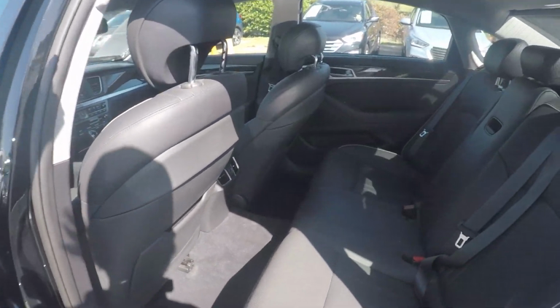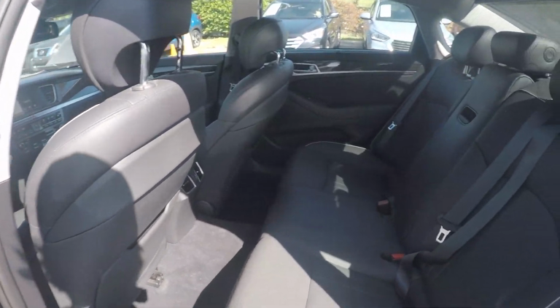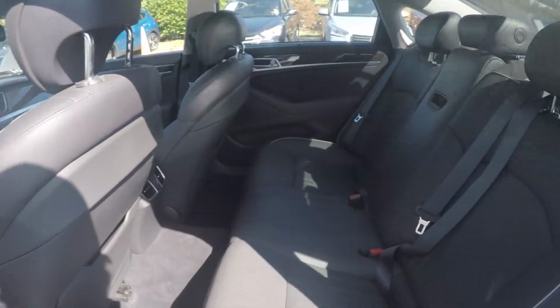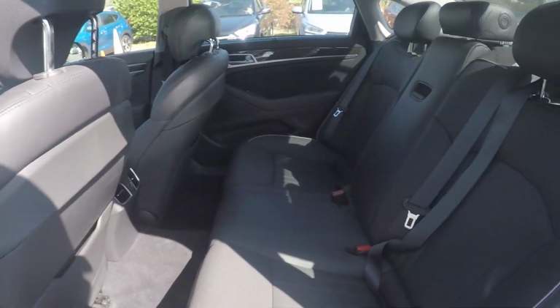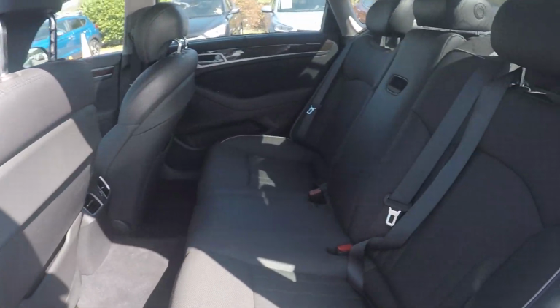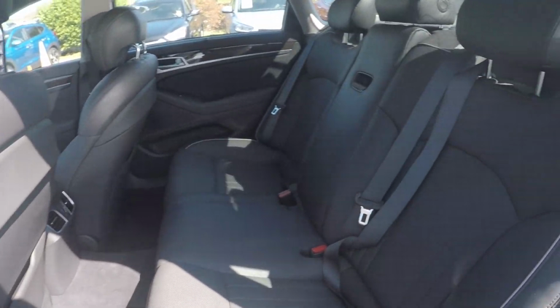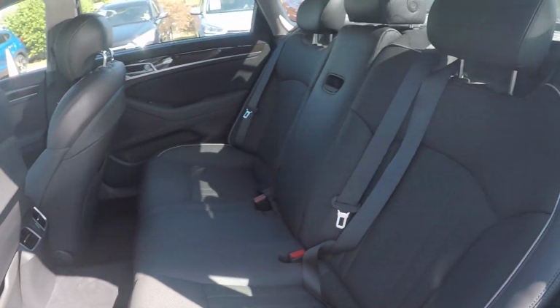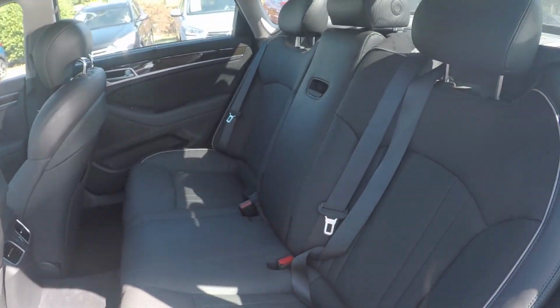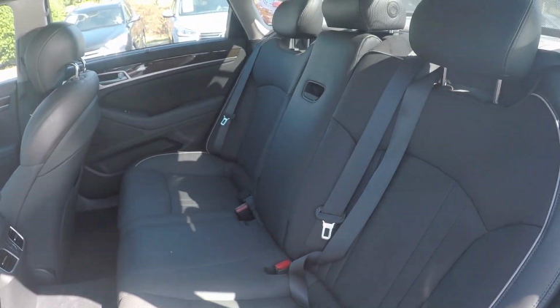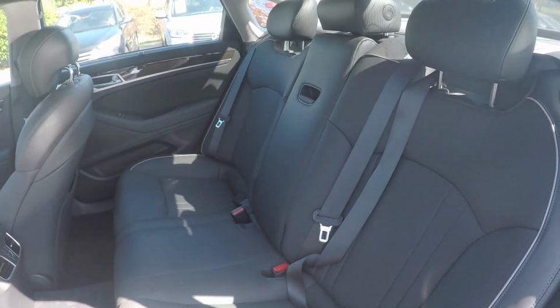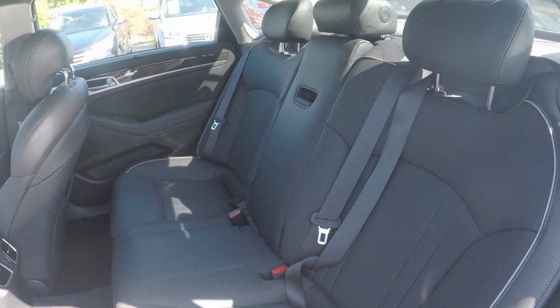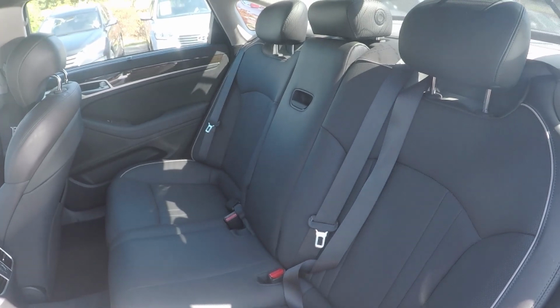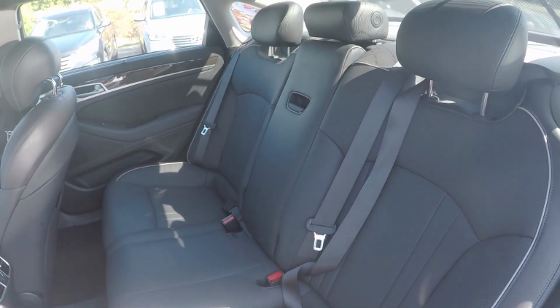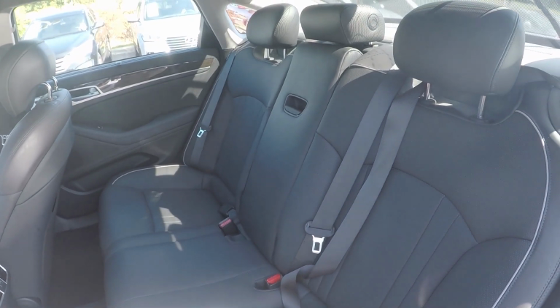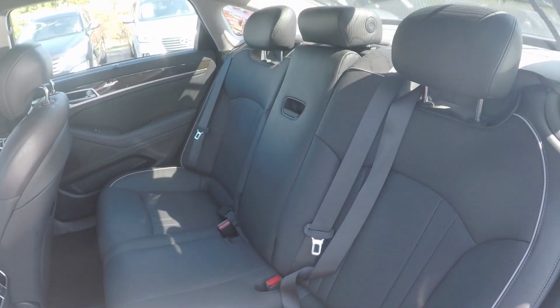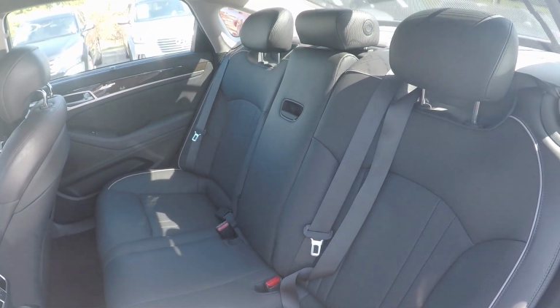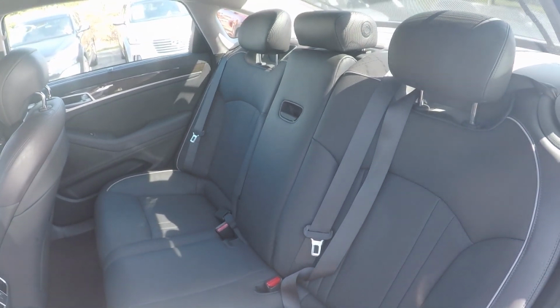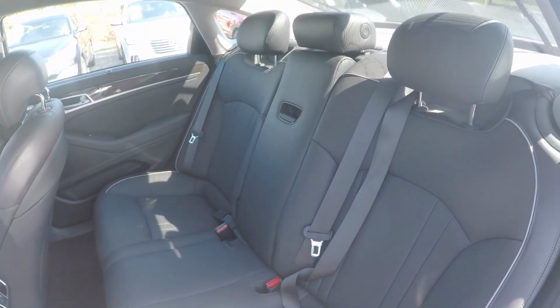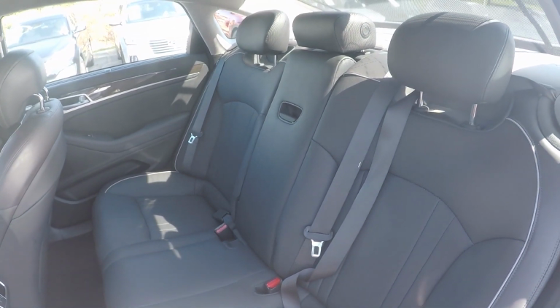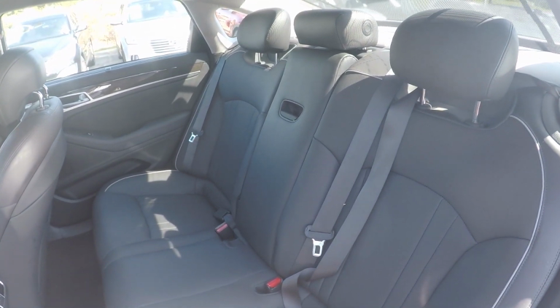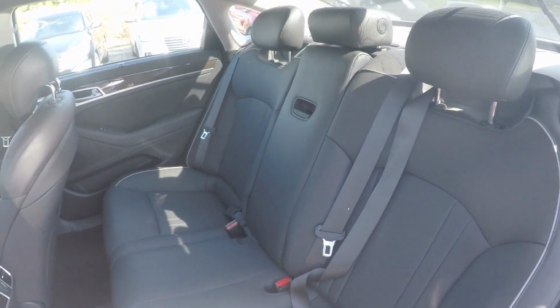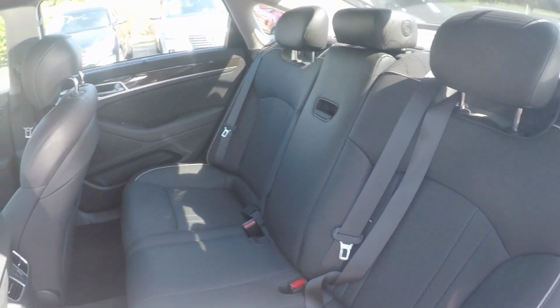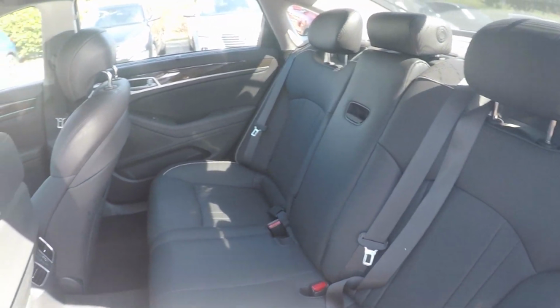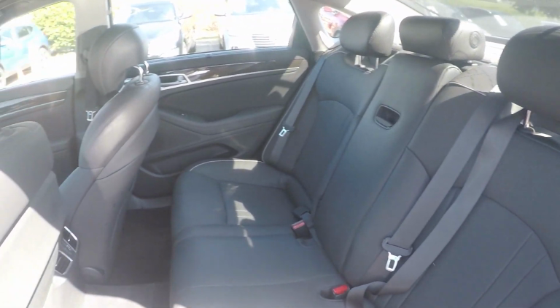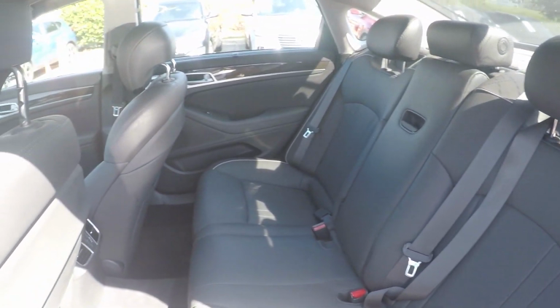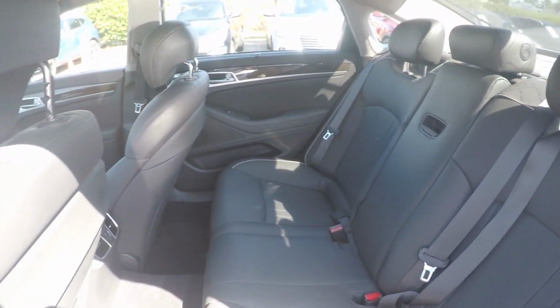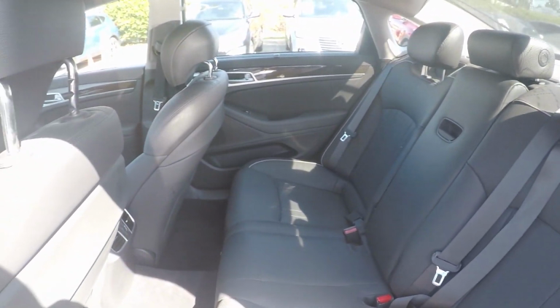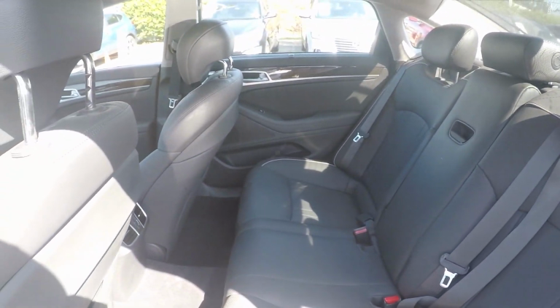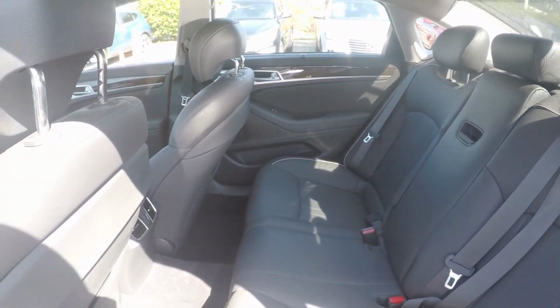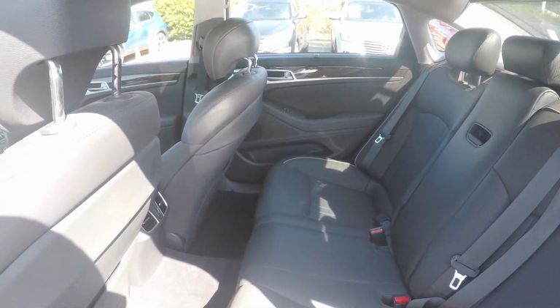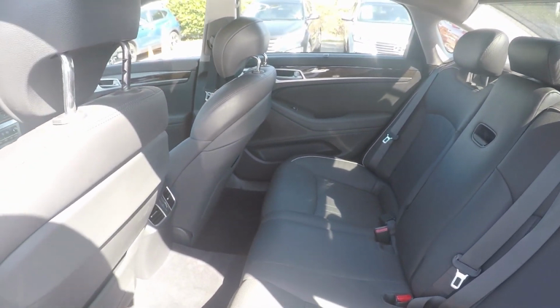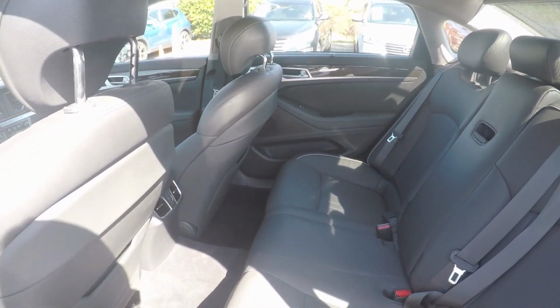A look in the back seat — we do have a nice leather seating surface, very well kept and managed throughout the vehicle.